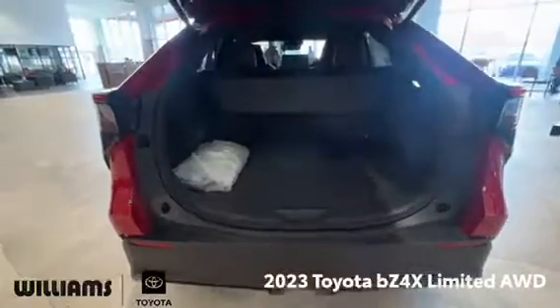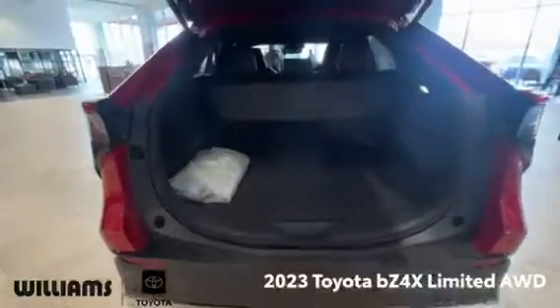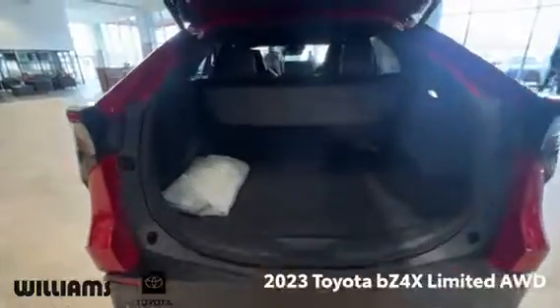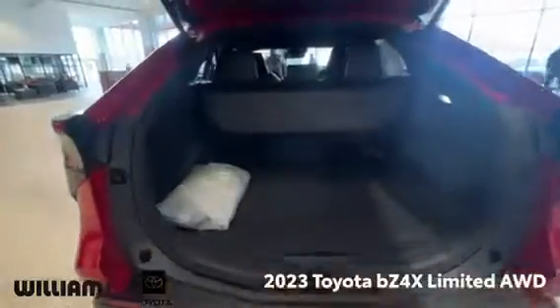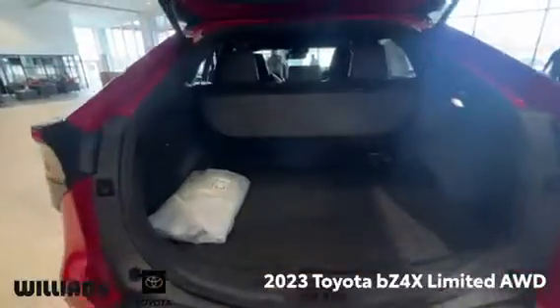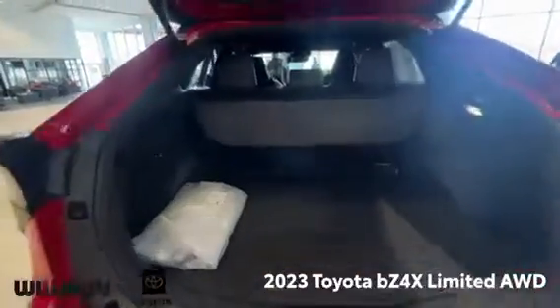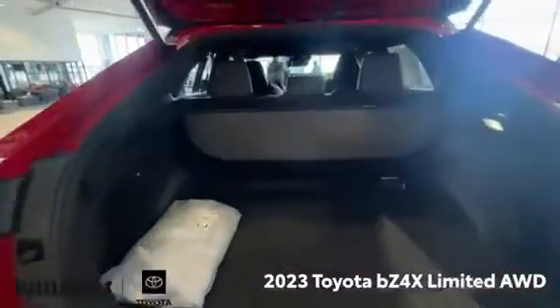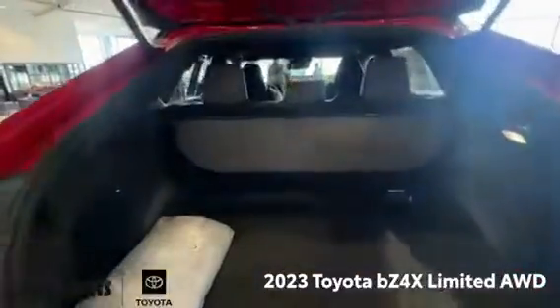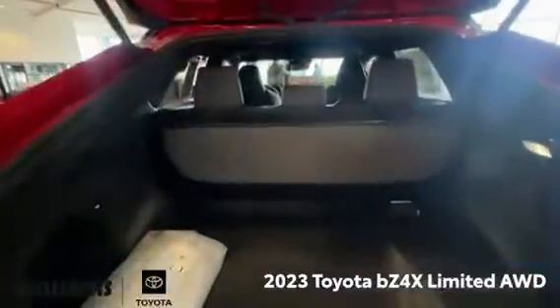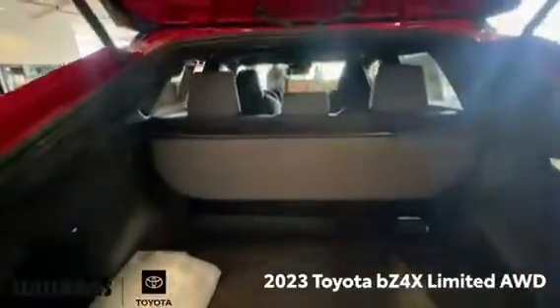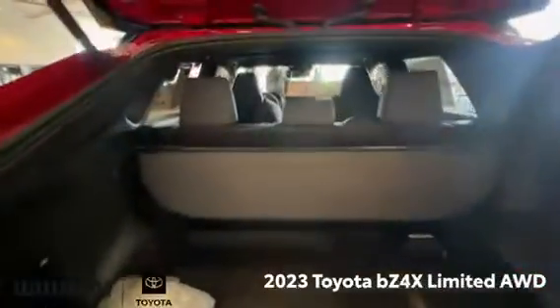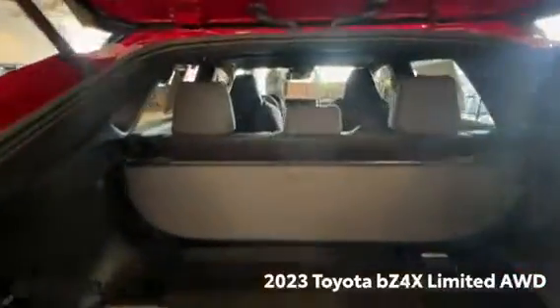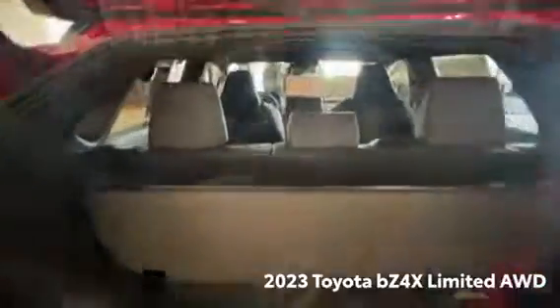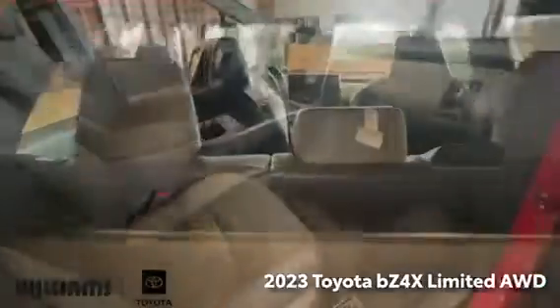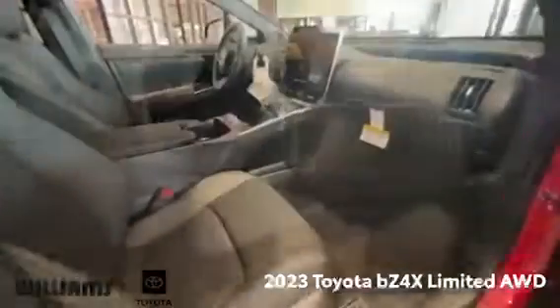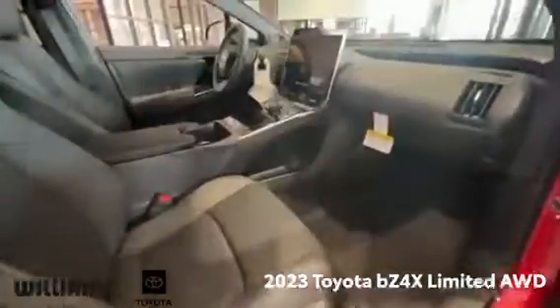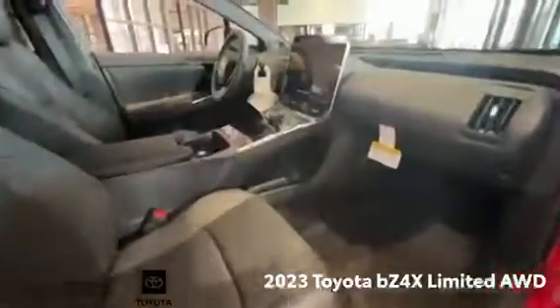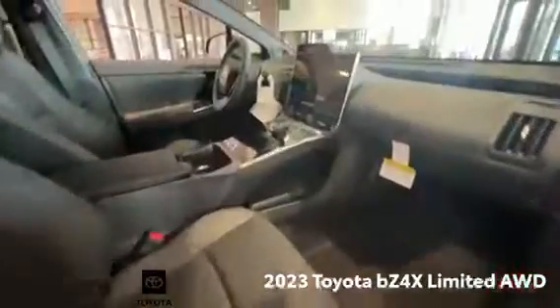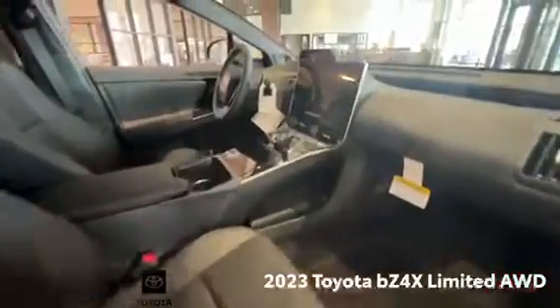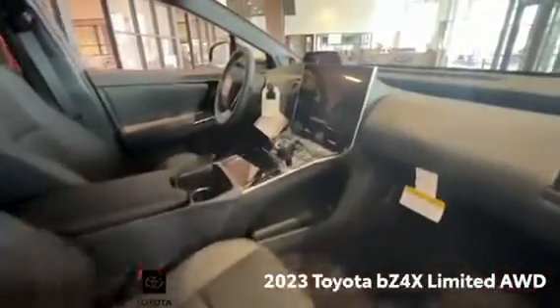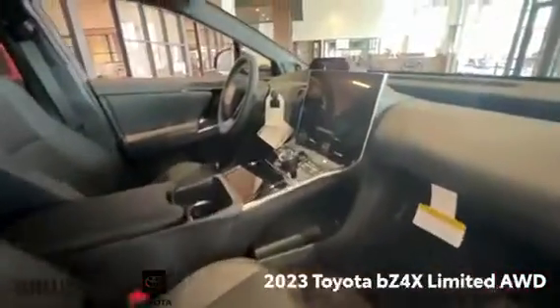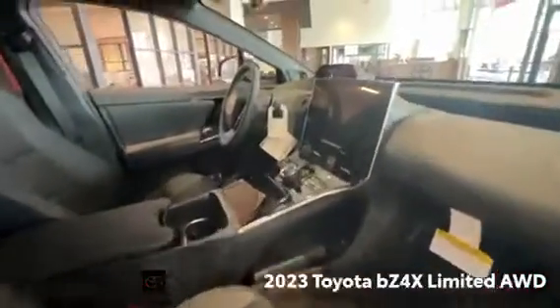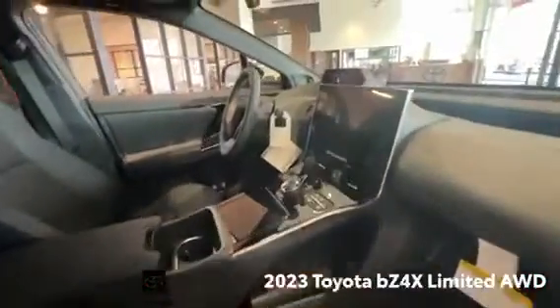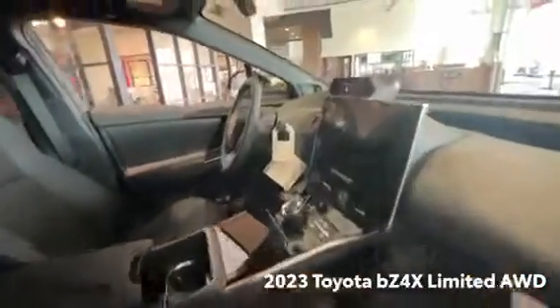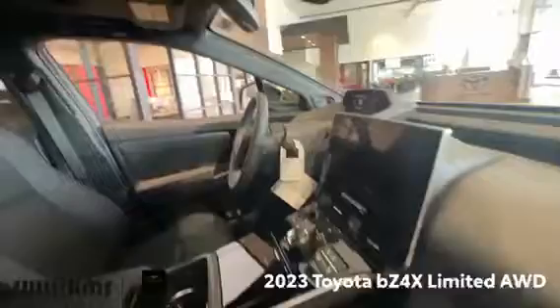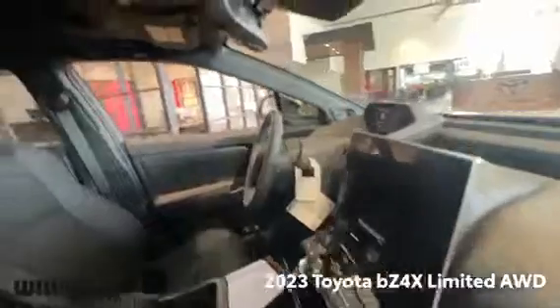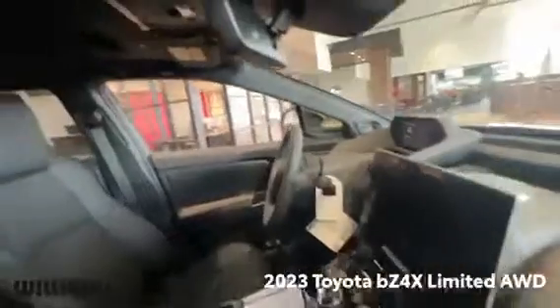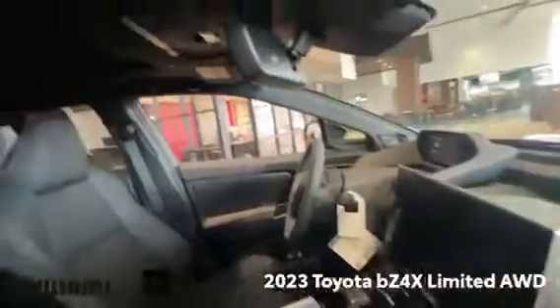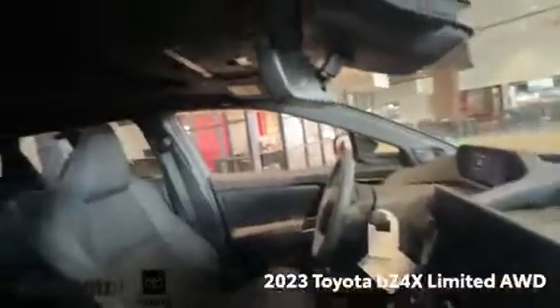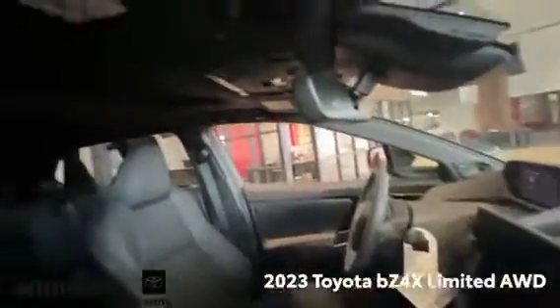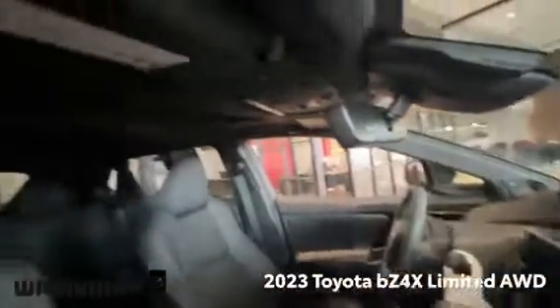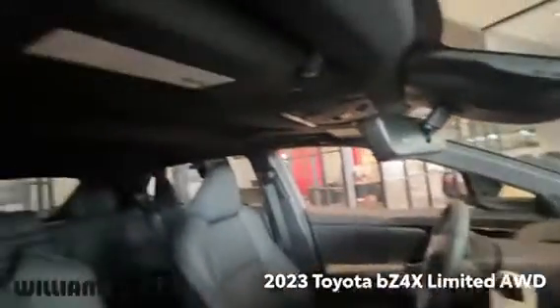including the leather upholstery, power liftgate, and the panoramic glass roof.